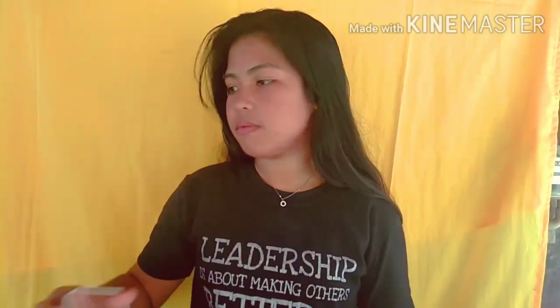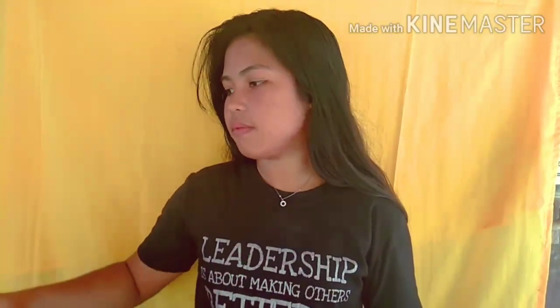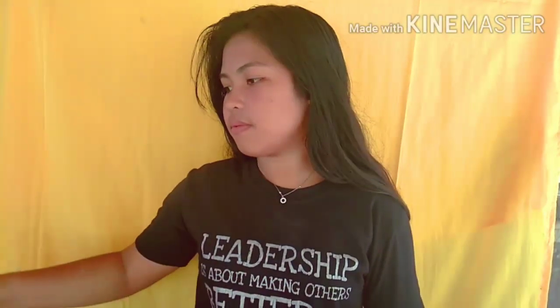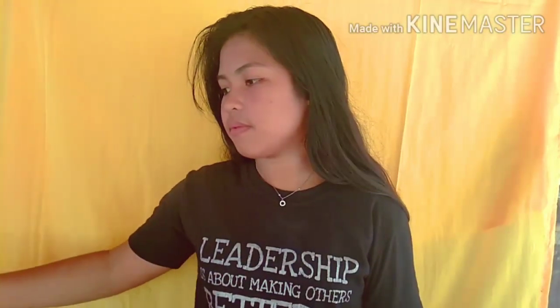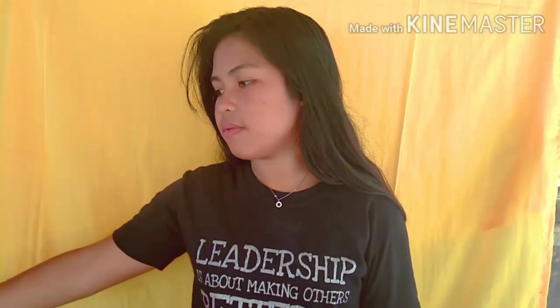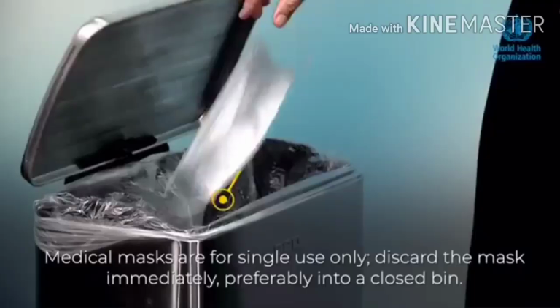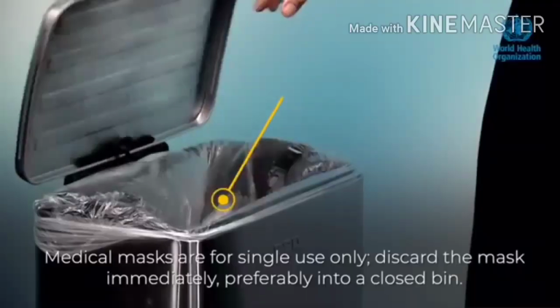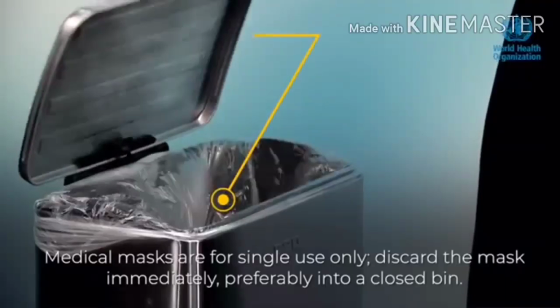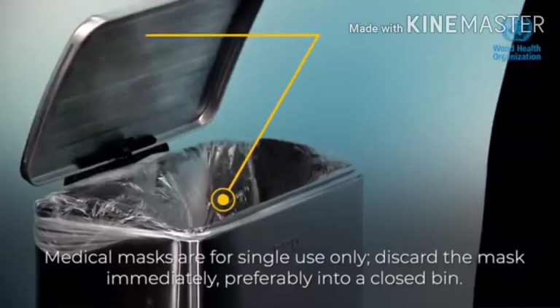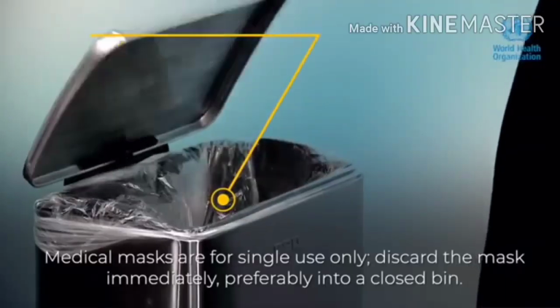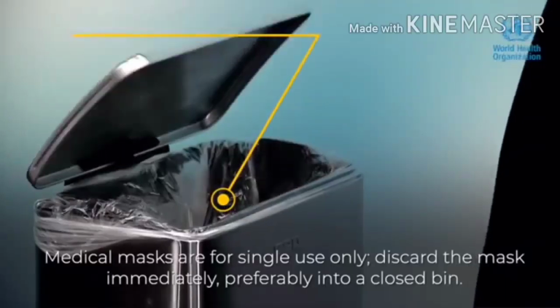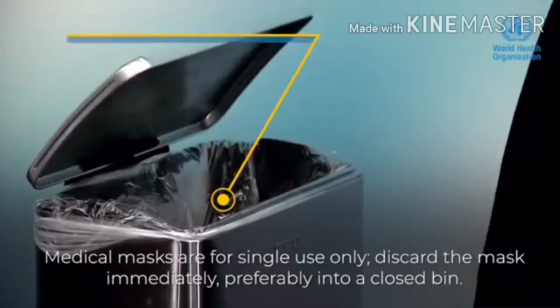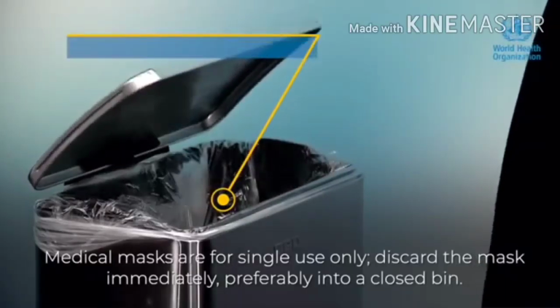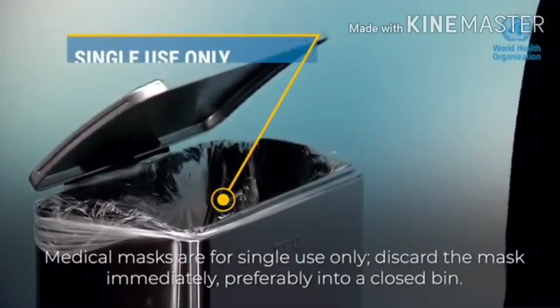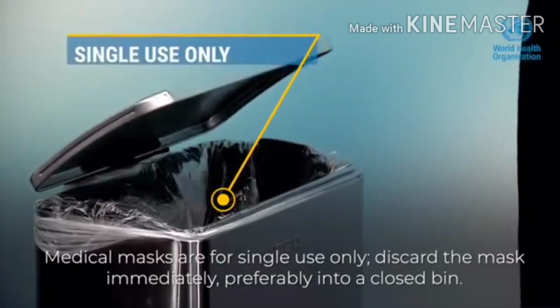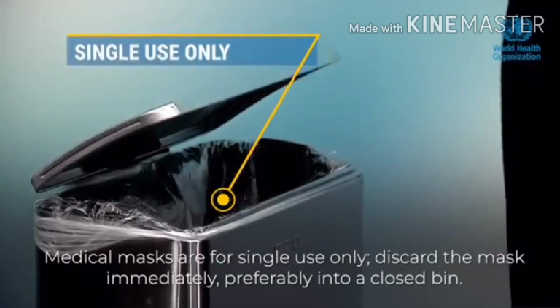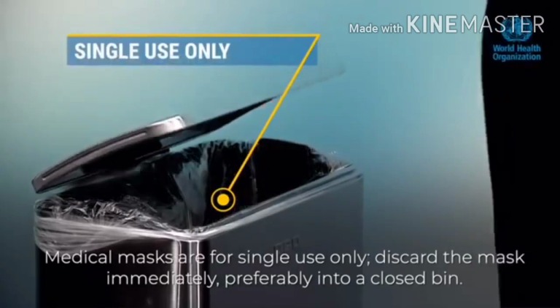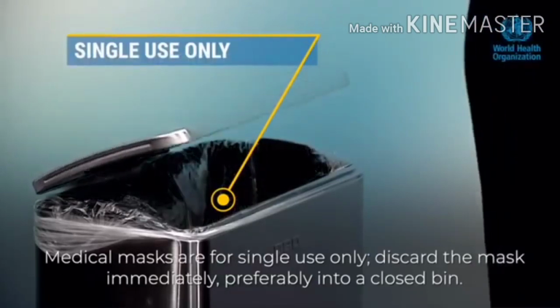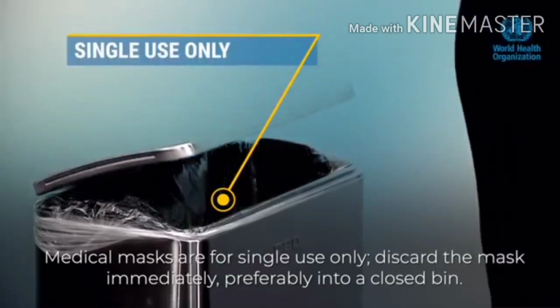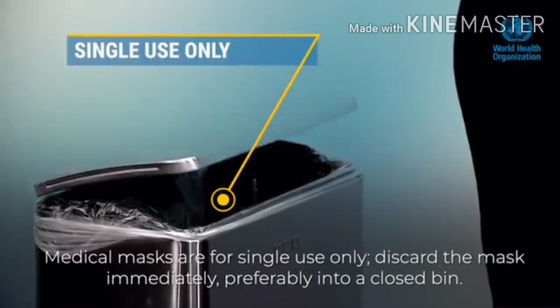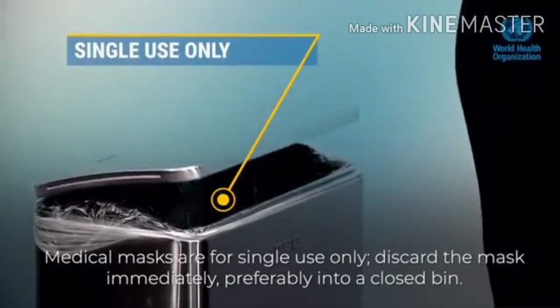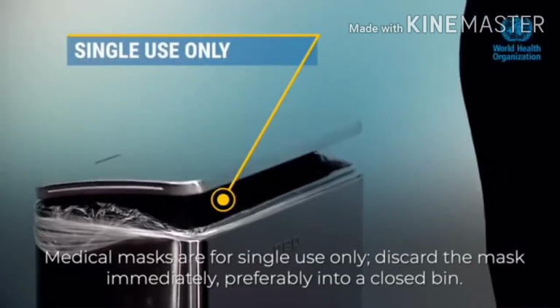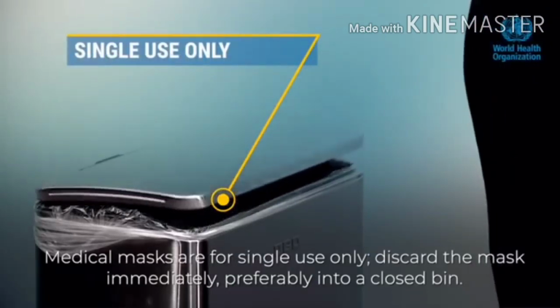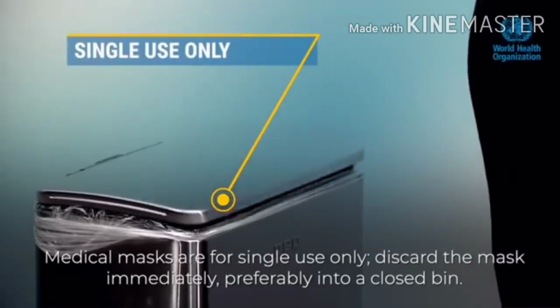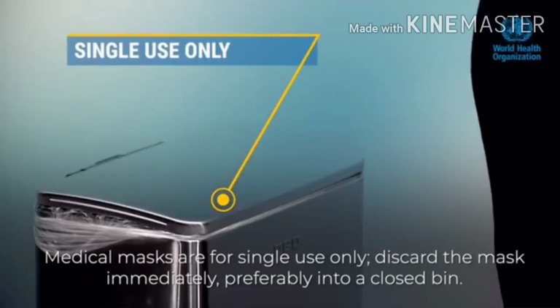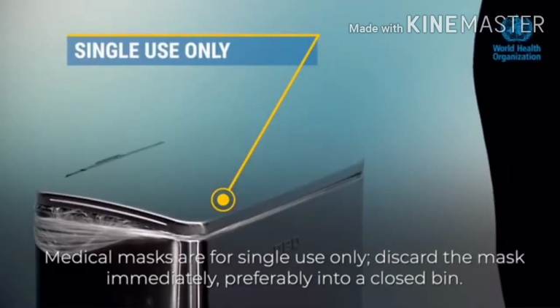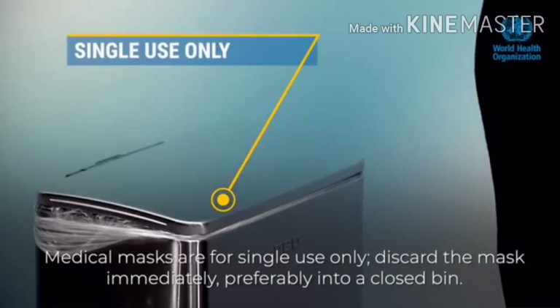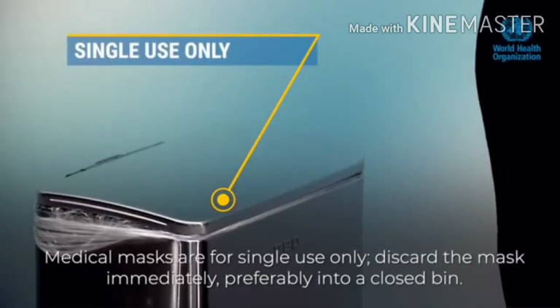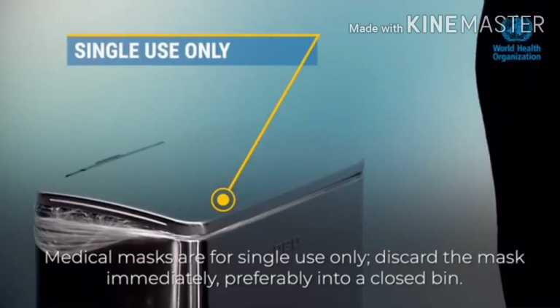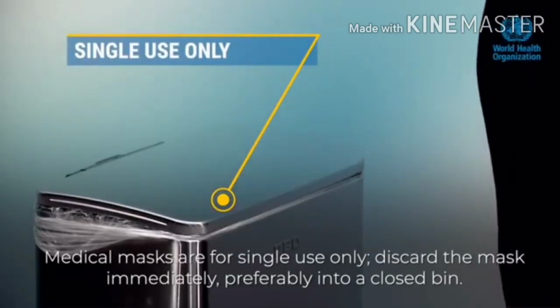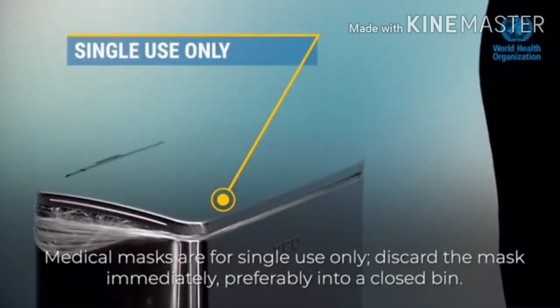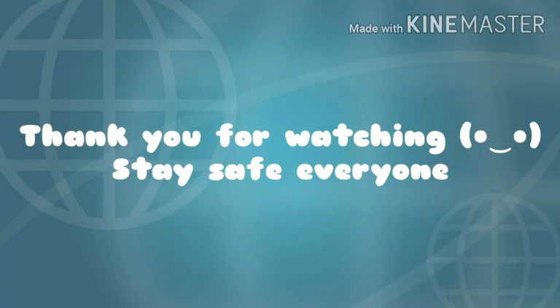Medical masks are for single use only. Discard the mask immediately, preferably into a closed bin.